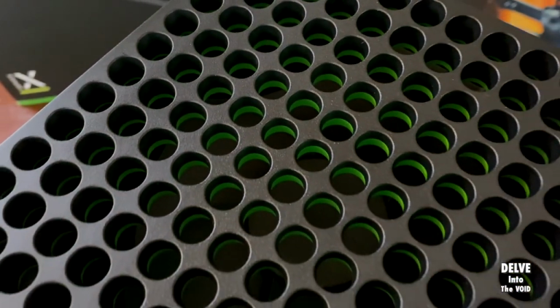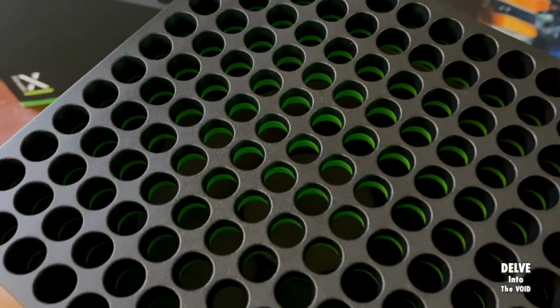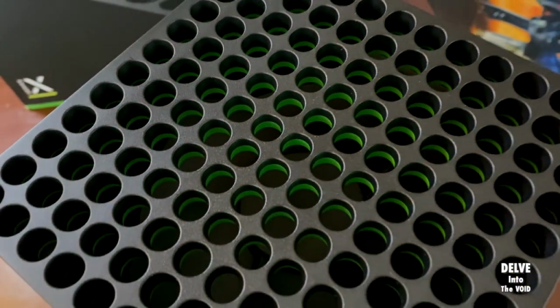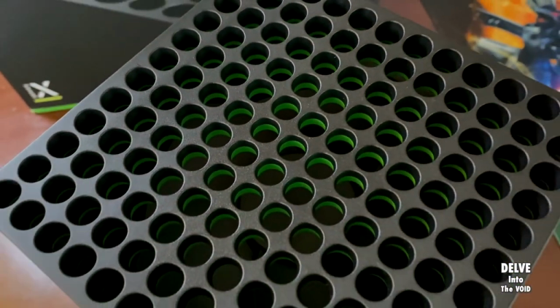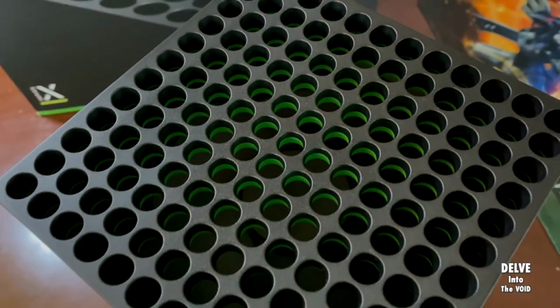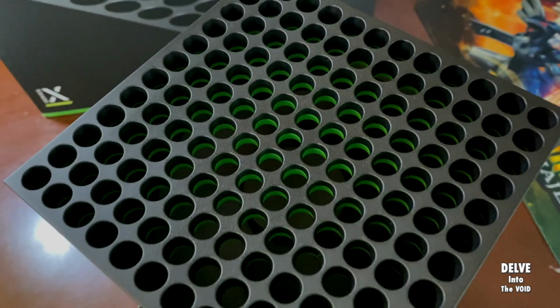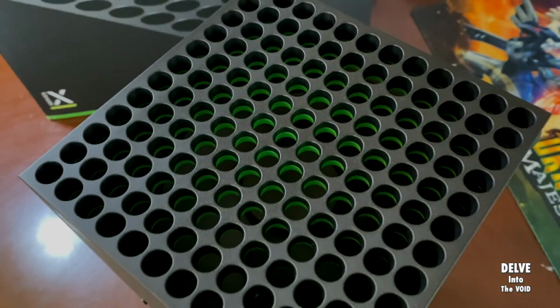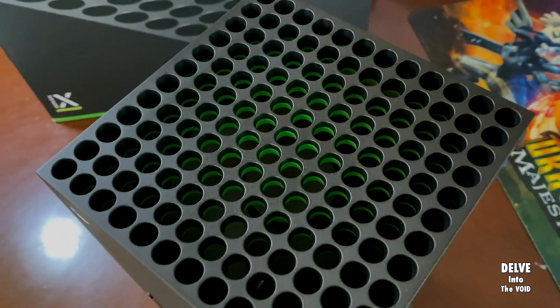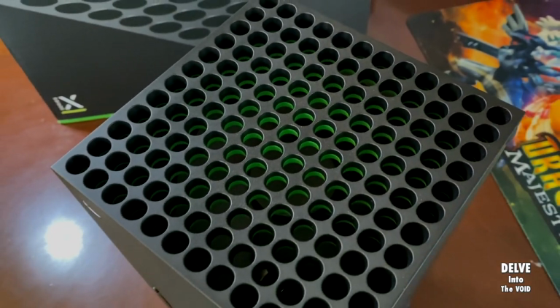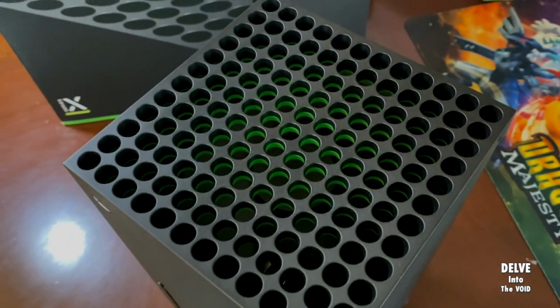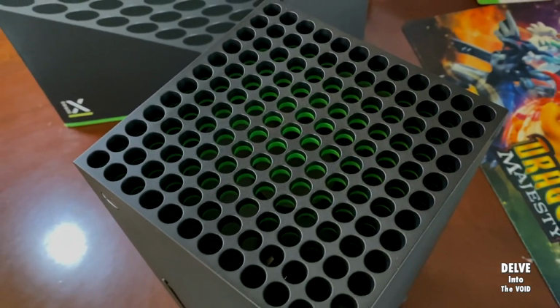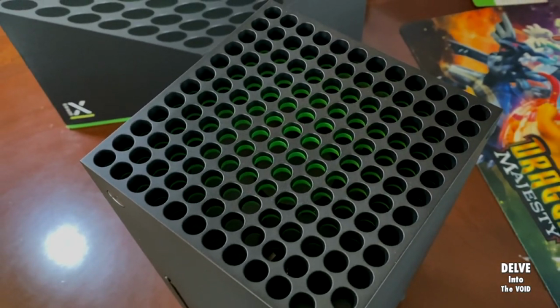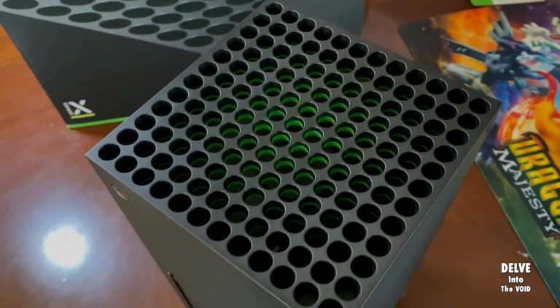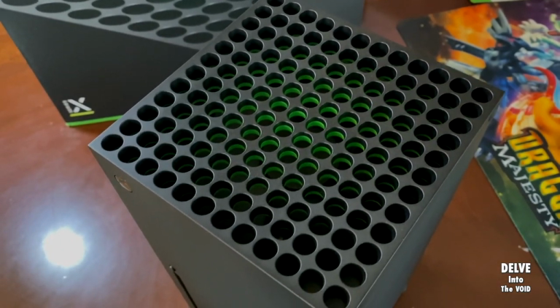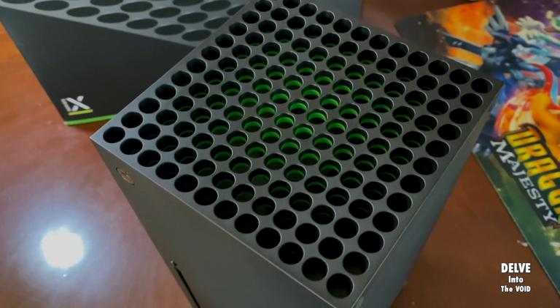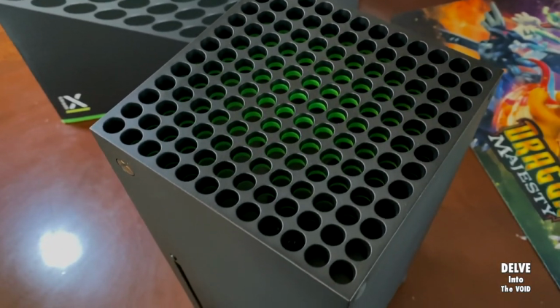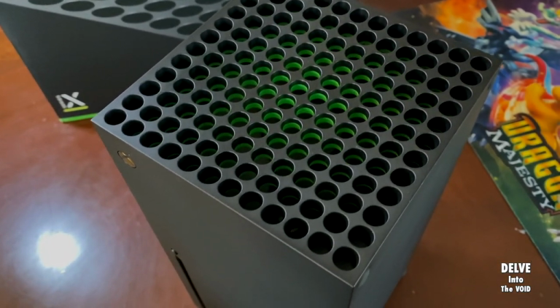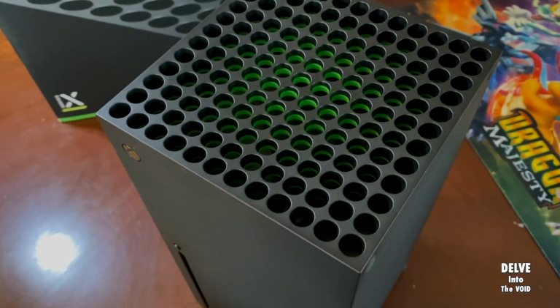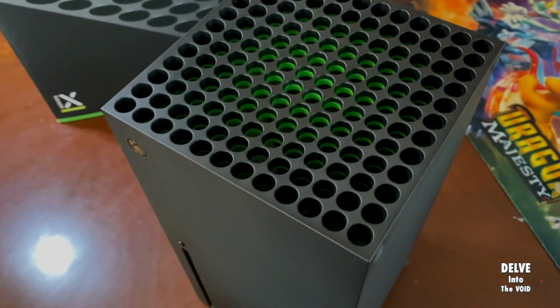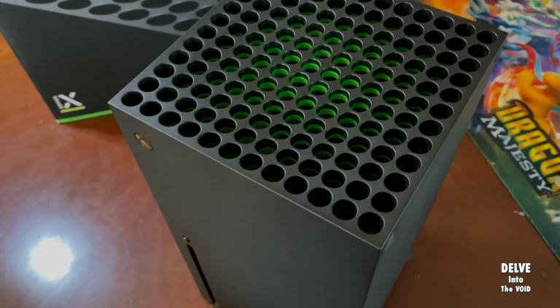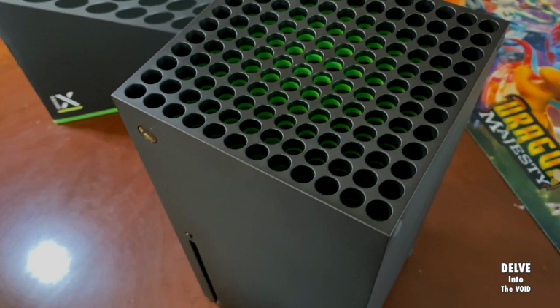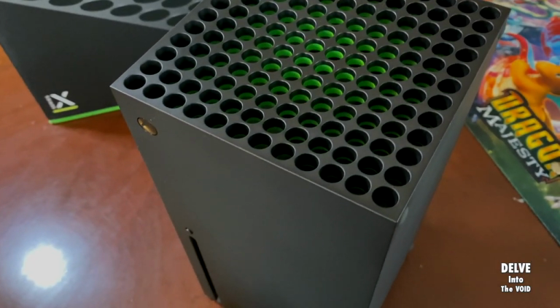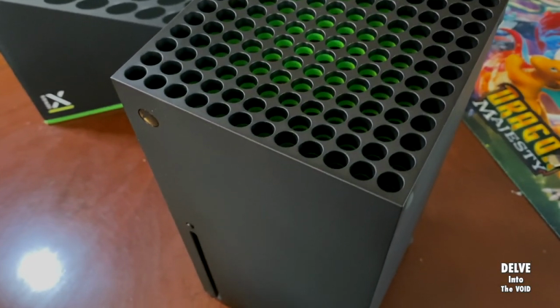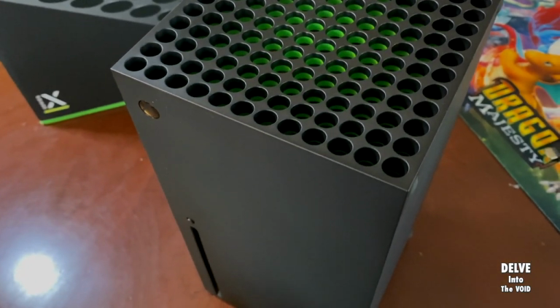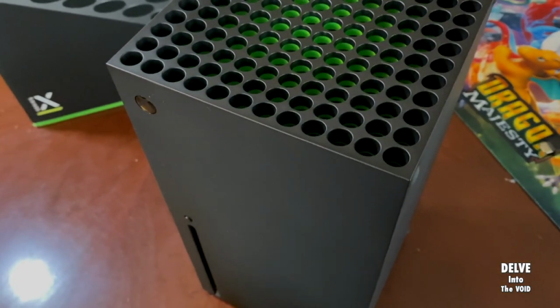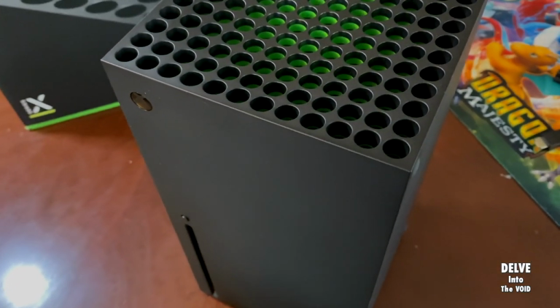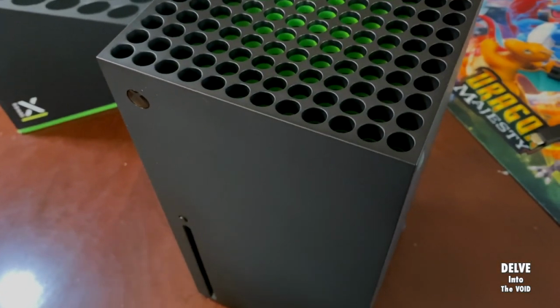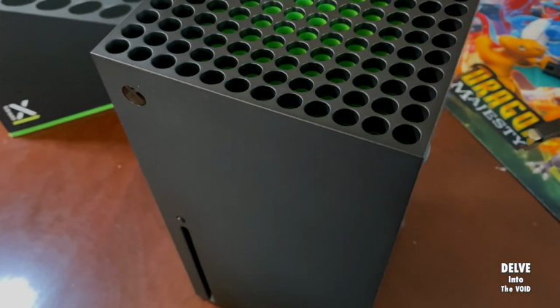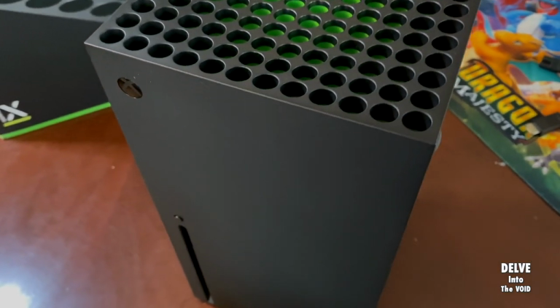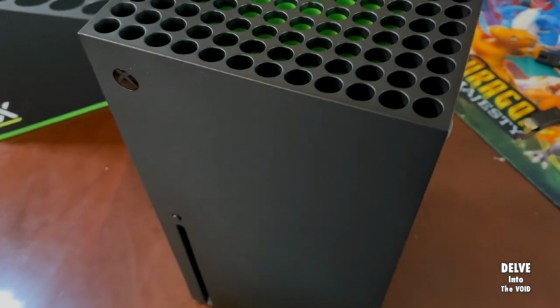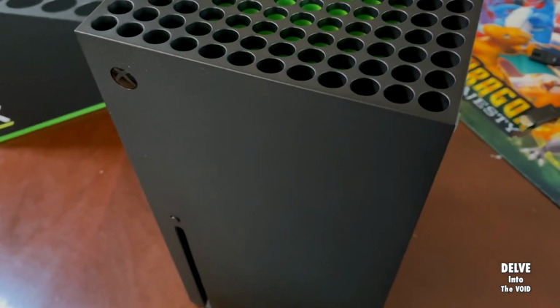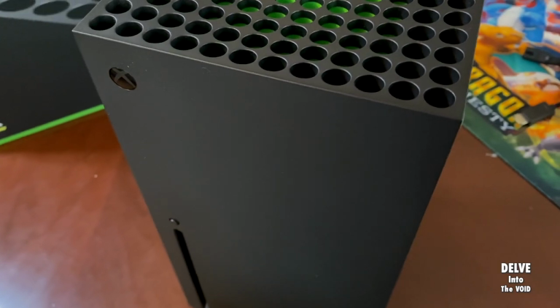Believe it or not, the disk drive is a bonus feature right now. It's on the high-end units of our next-gen consoles.